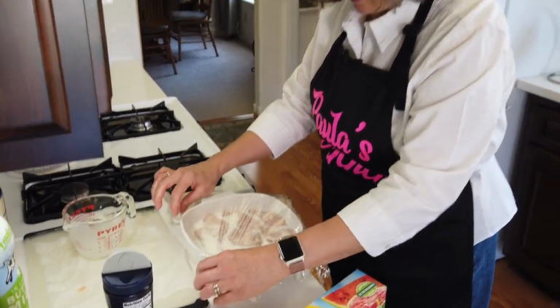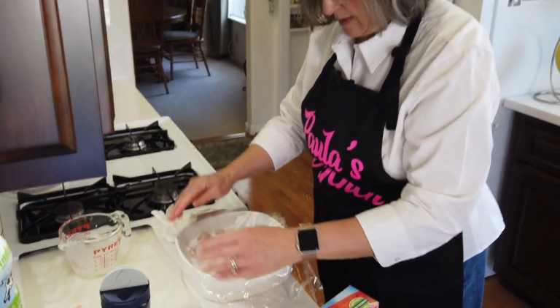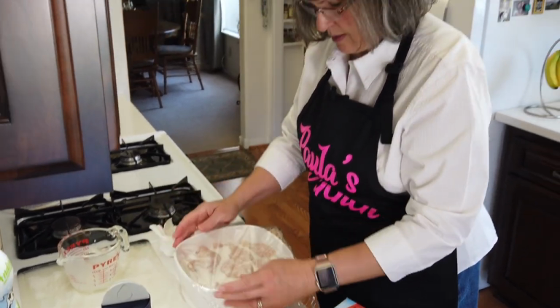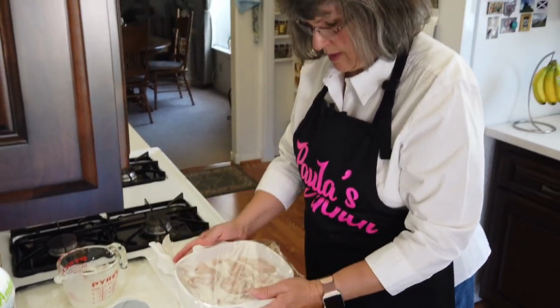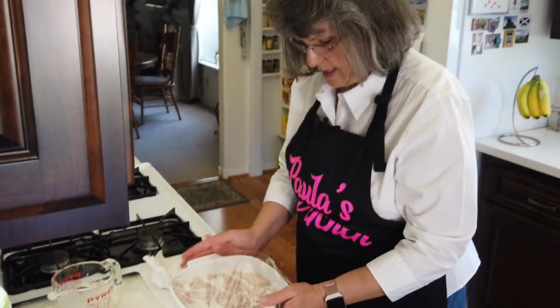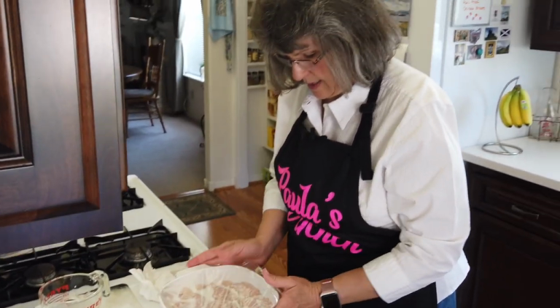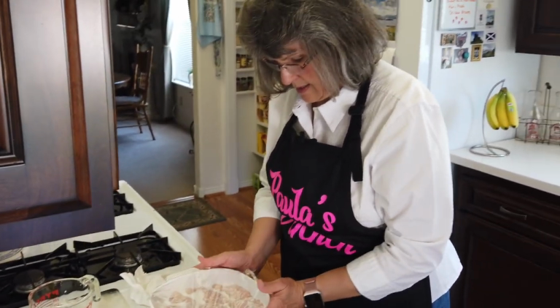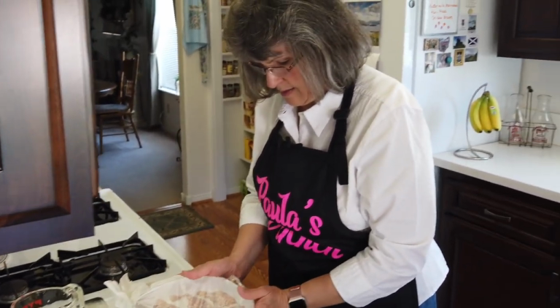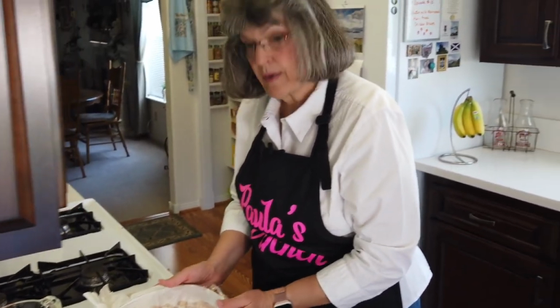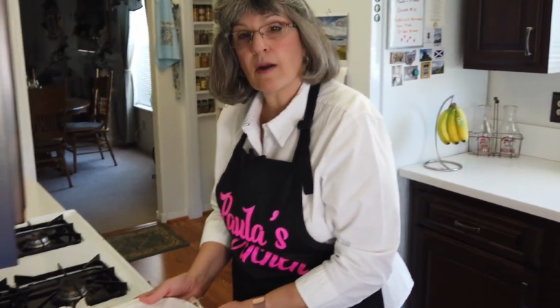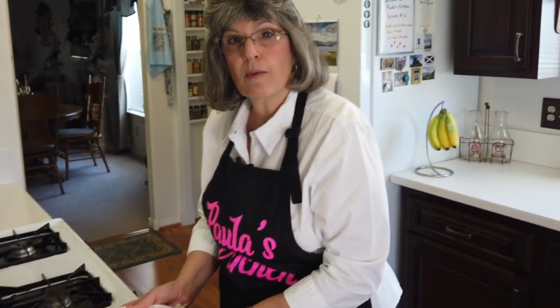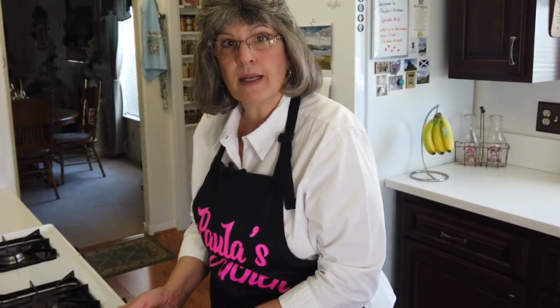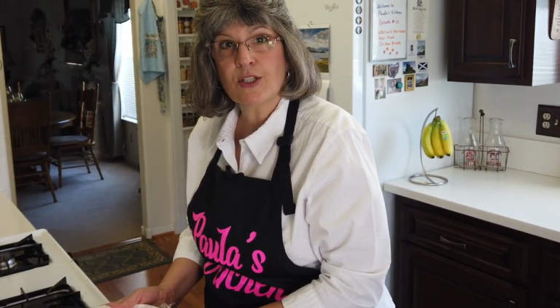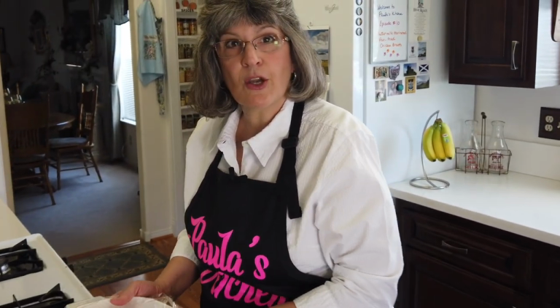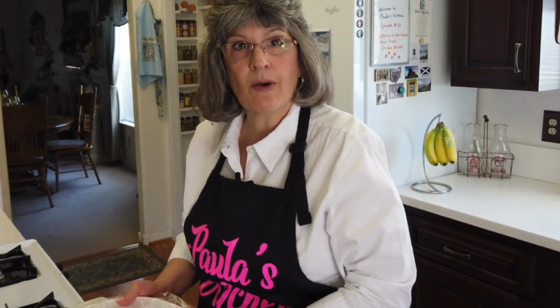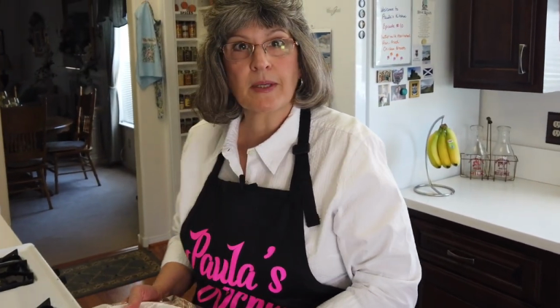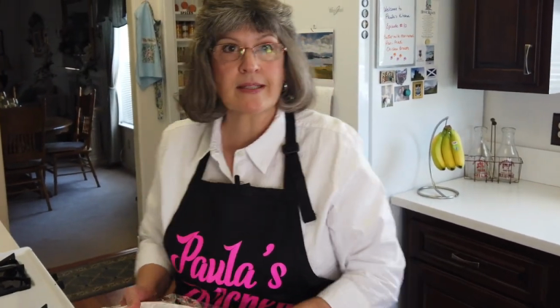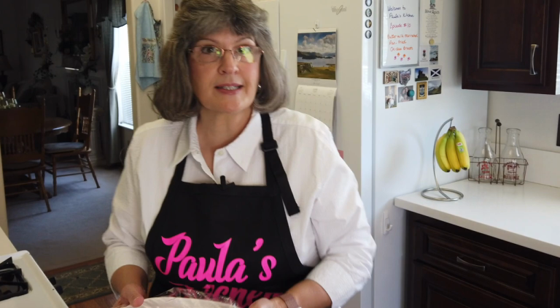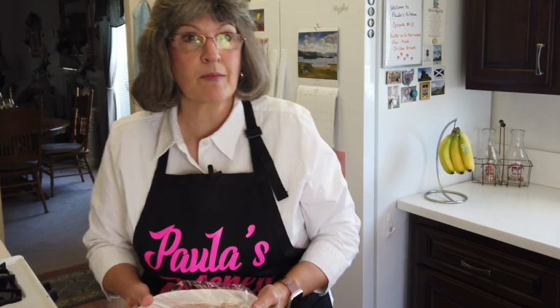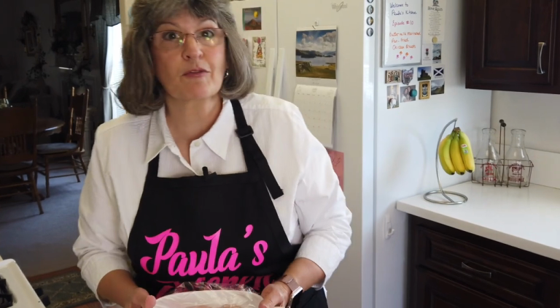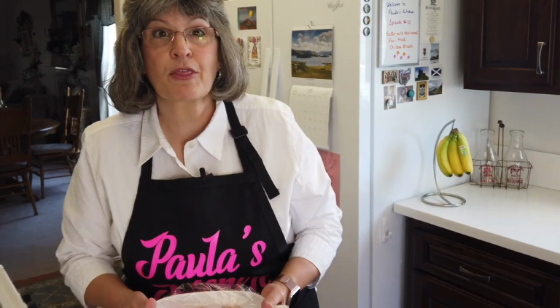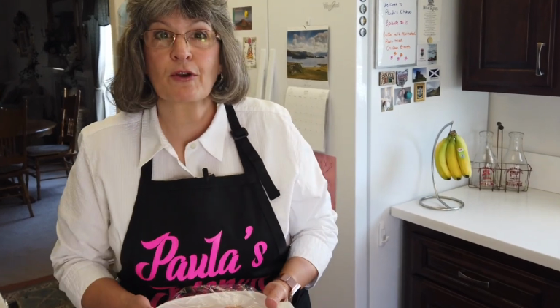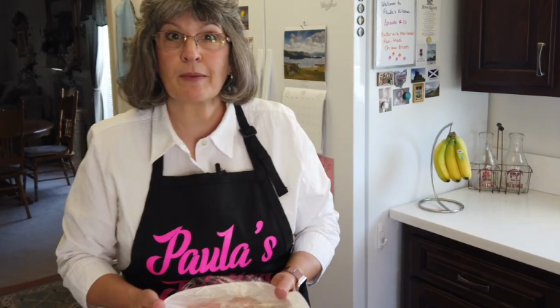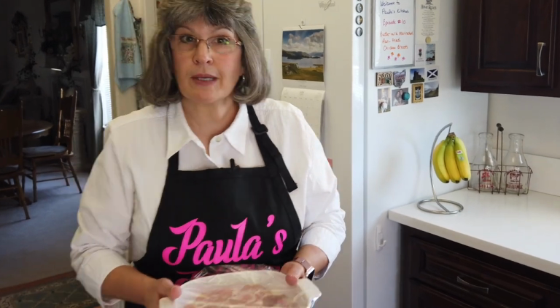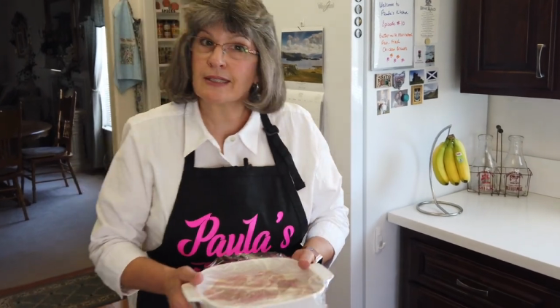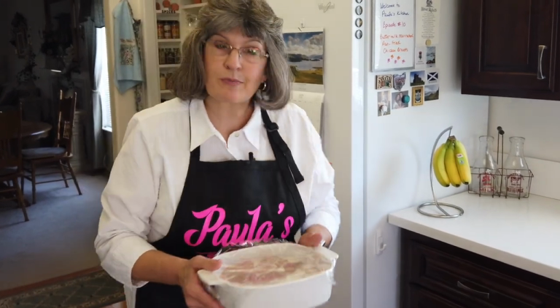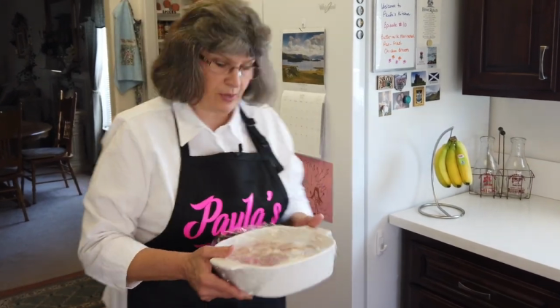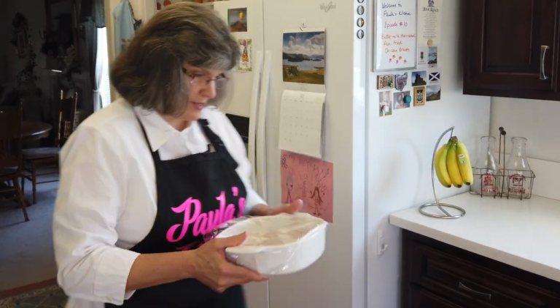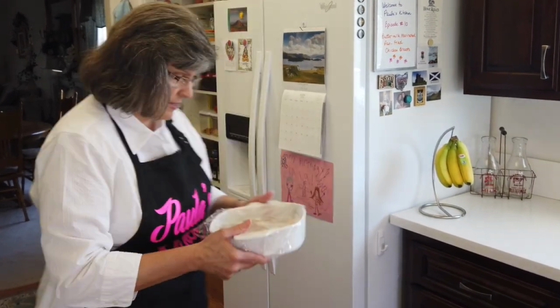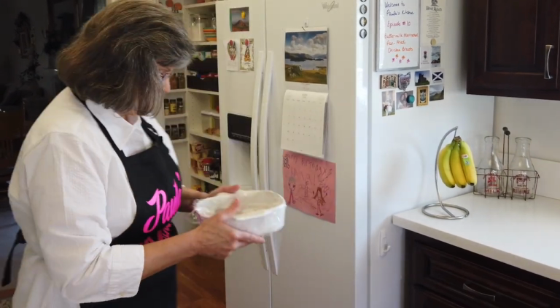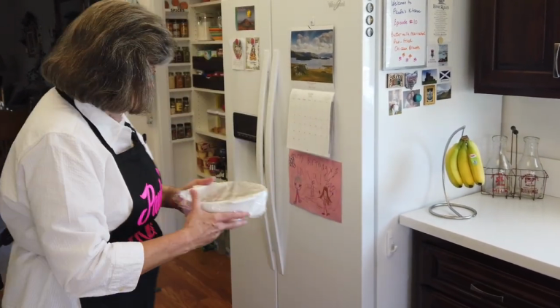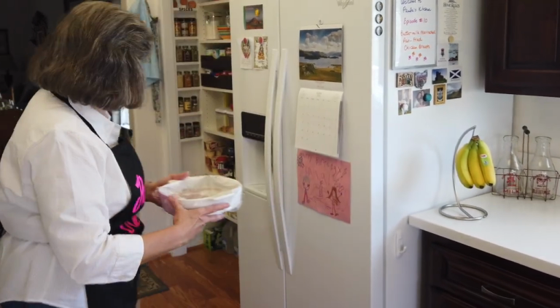All right, I'm going to set a timer for 30 minutes and put this in the fridge.